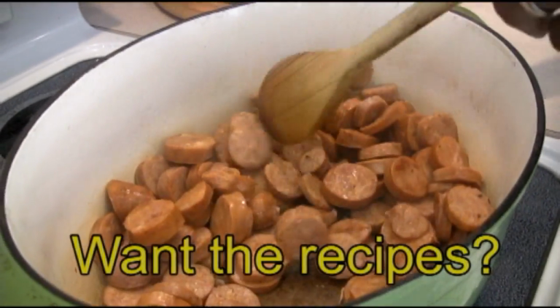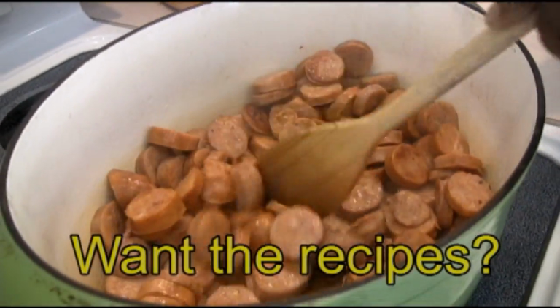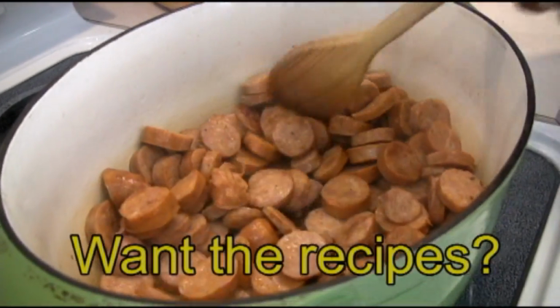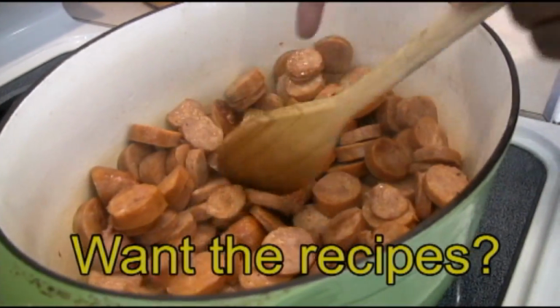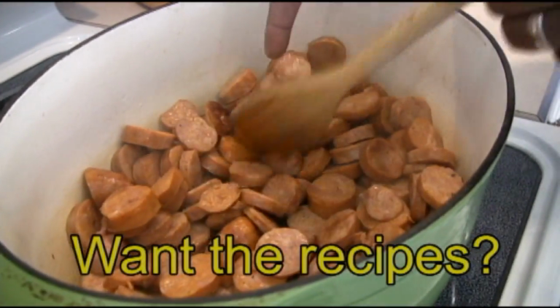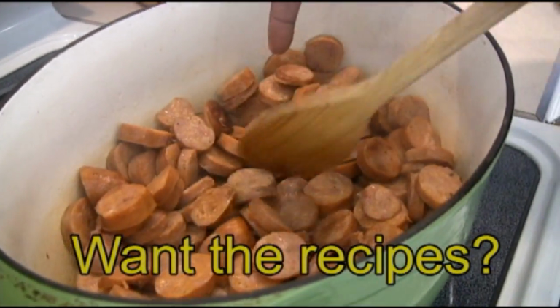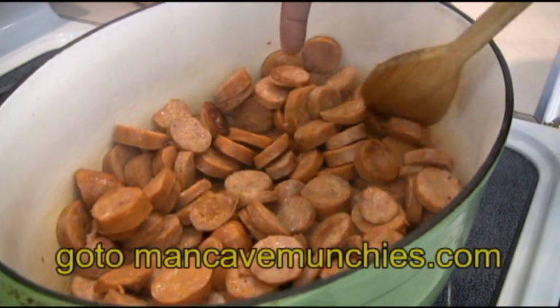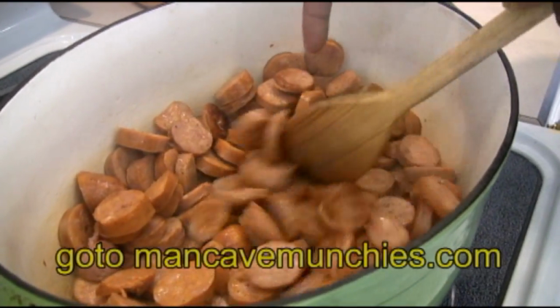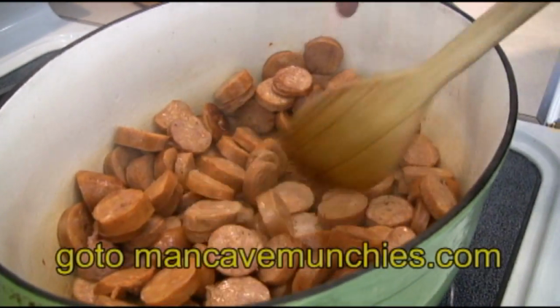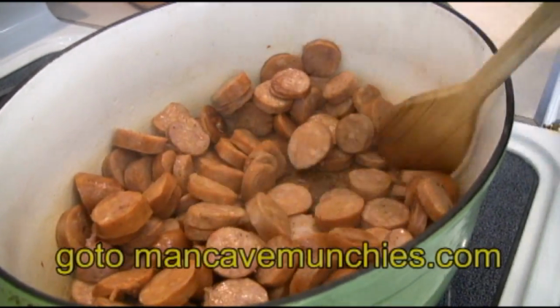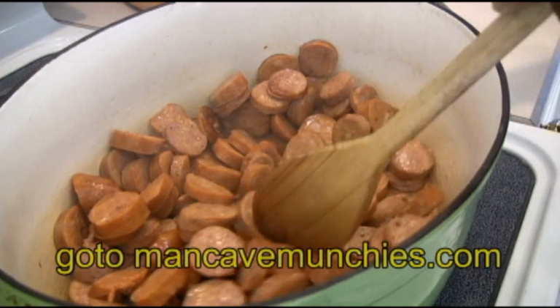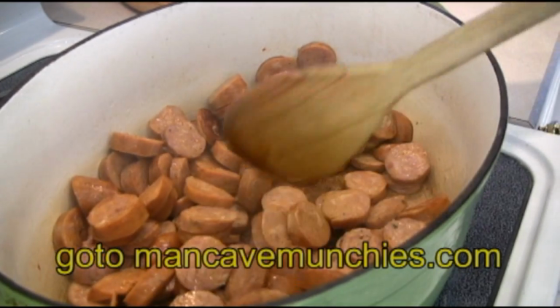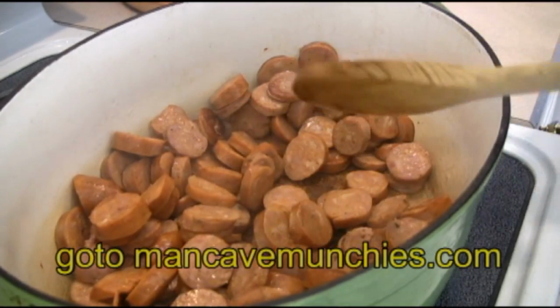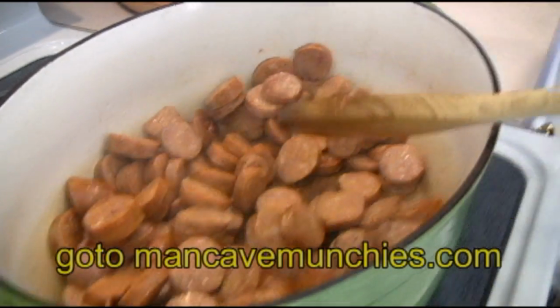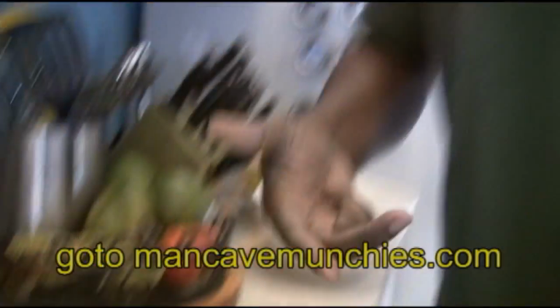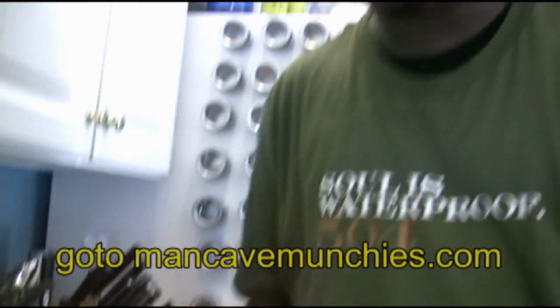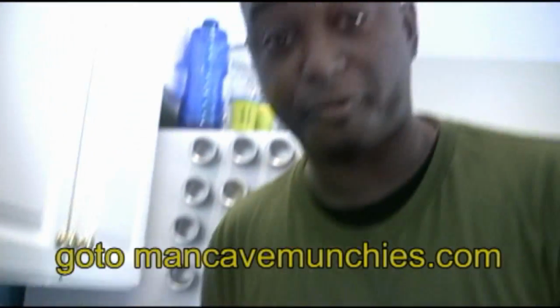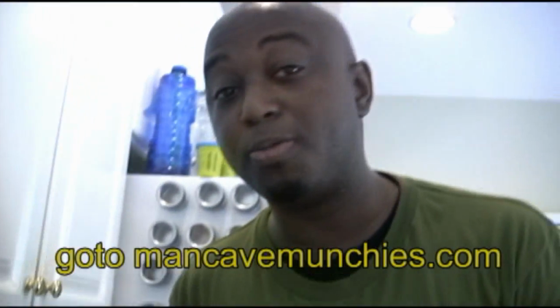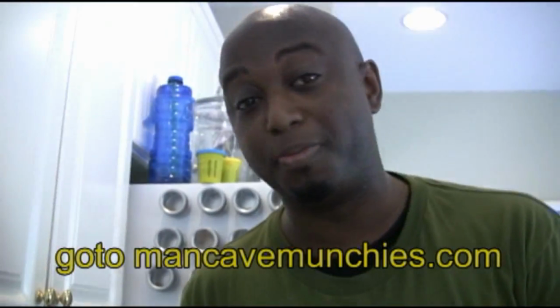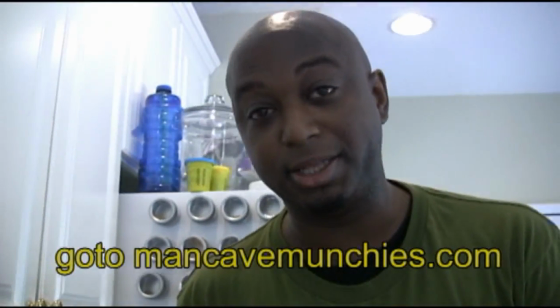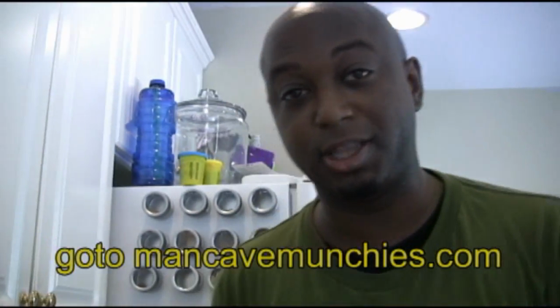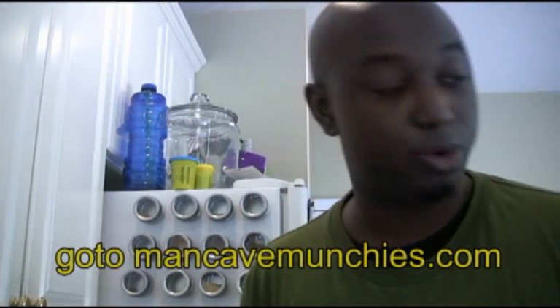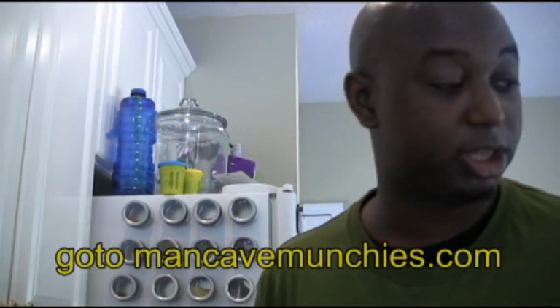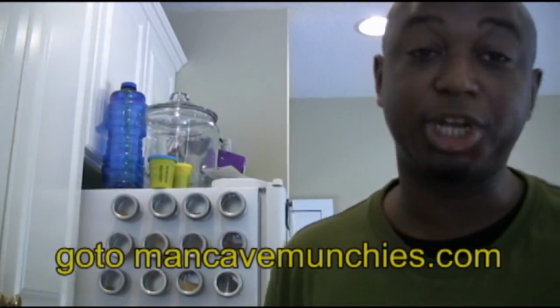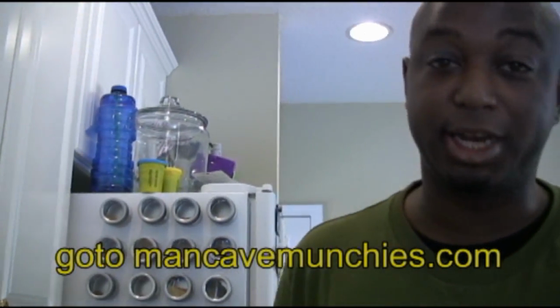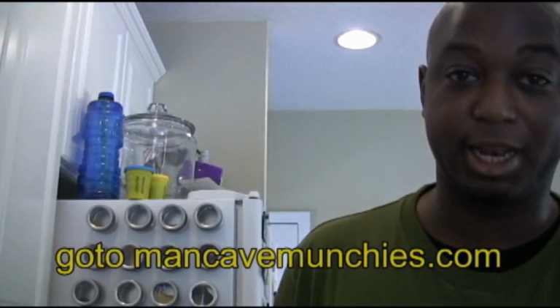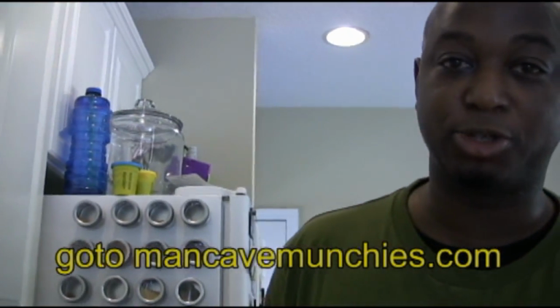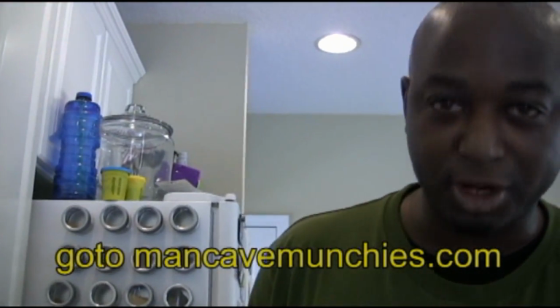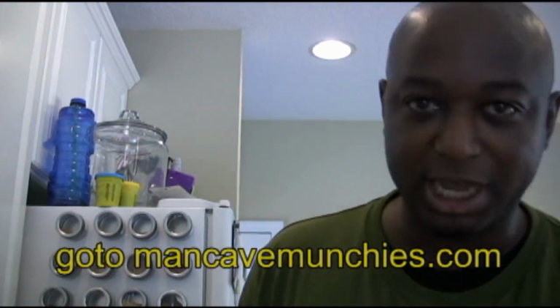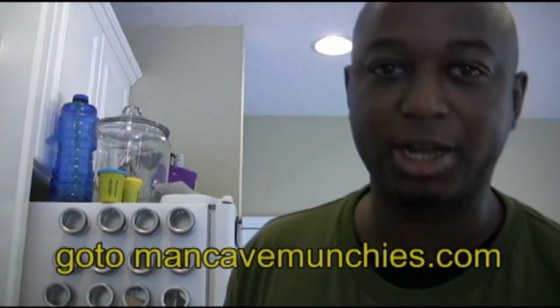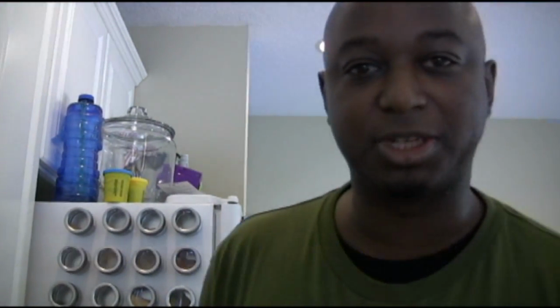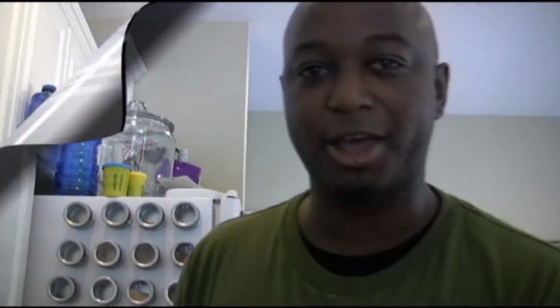Some of them are starting to brown up really nicely. This is going to cook for a few more minutes, and then we'll get the chicken in and you'll see how it comes together.